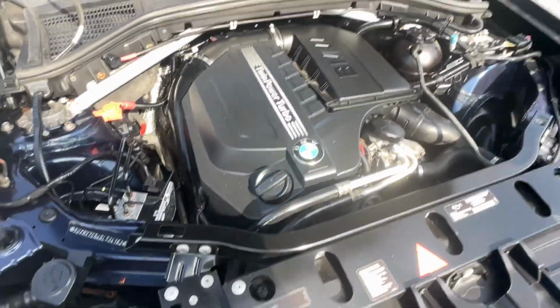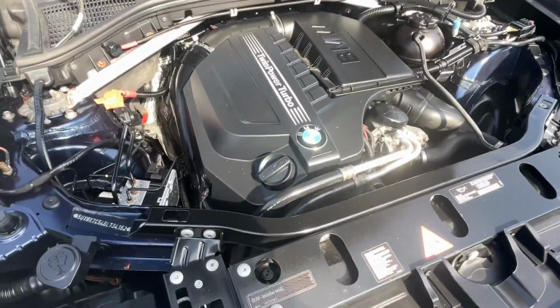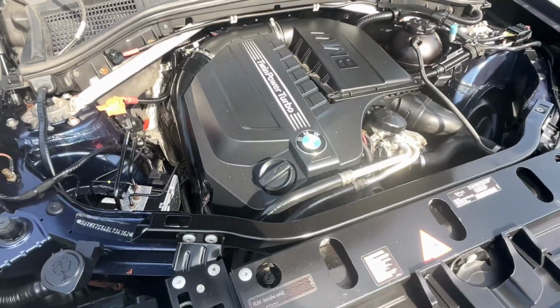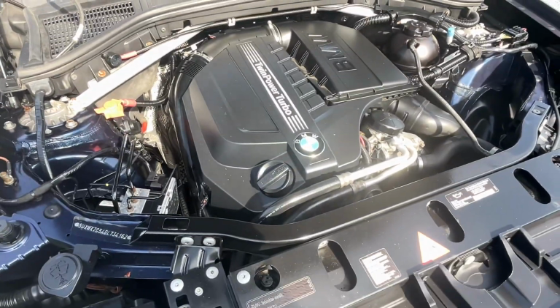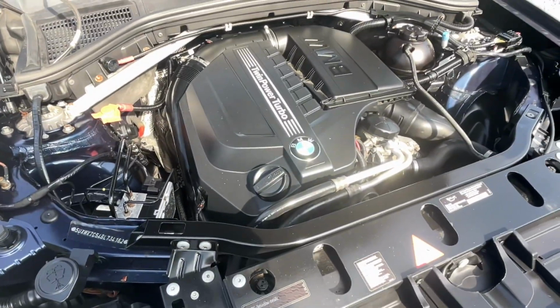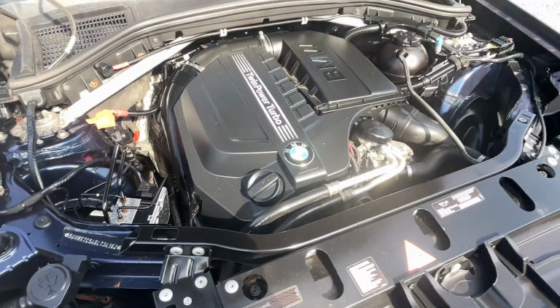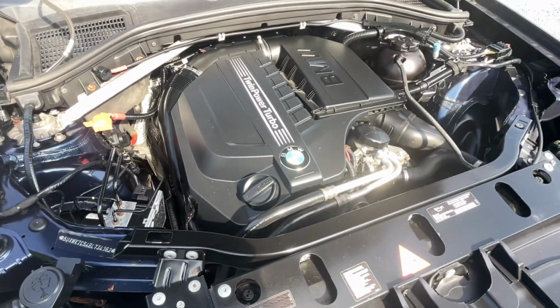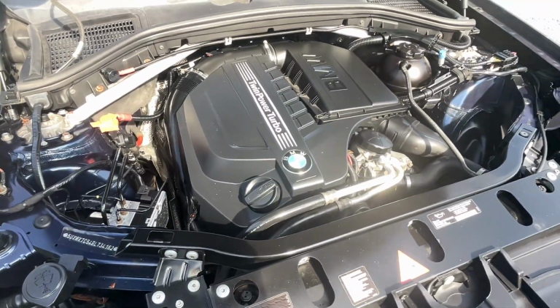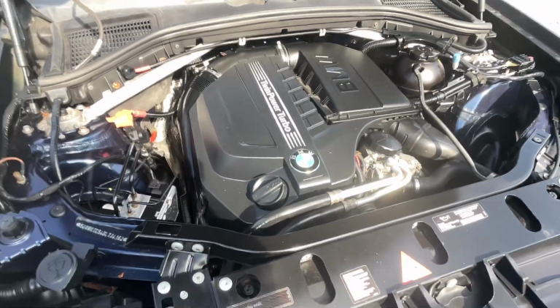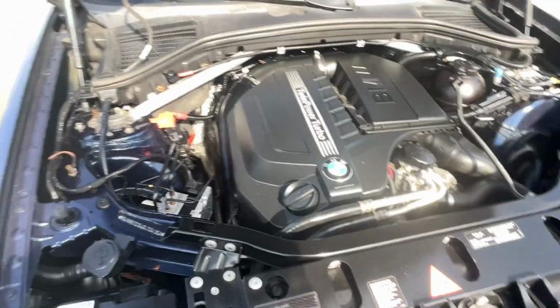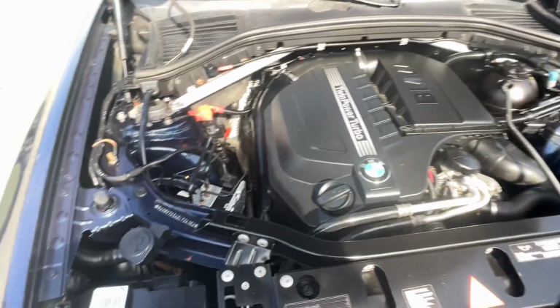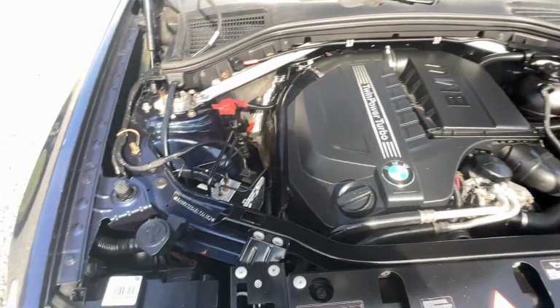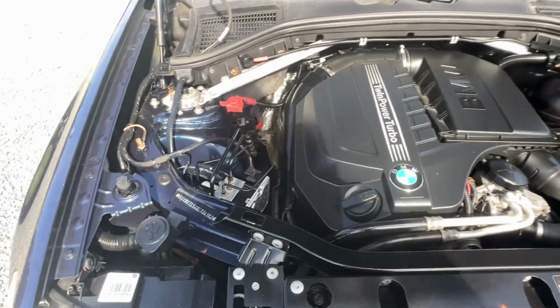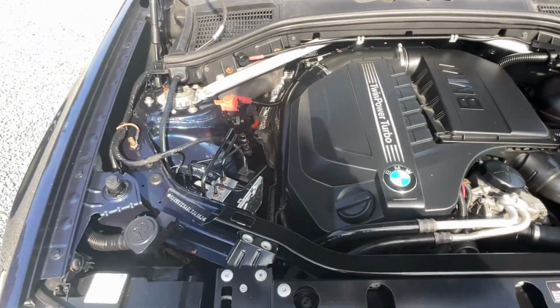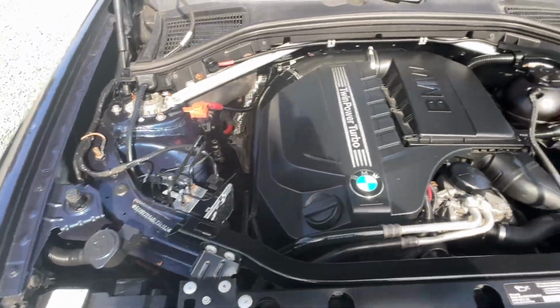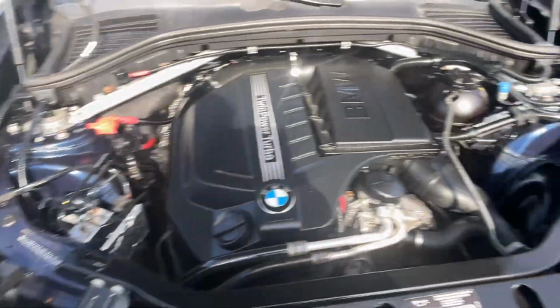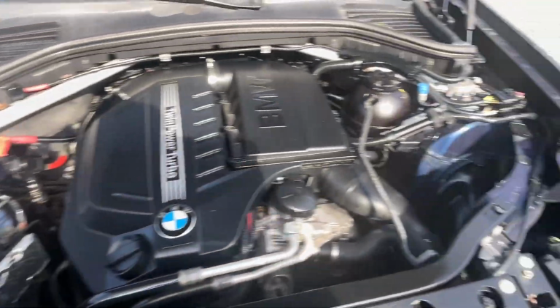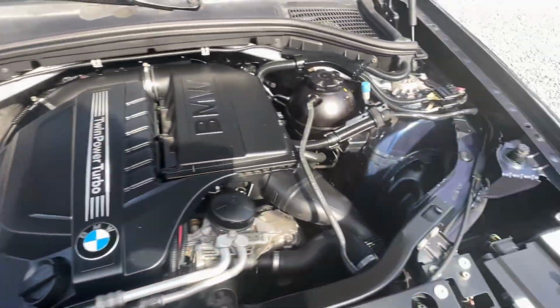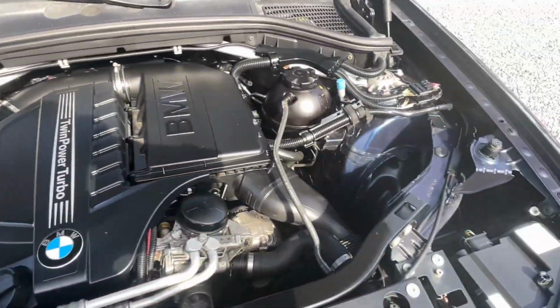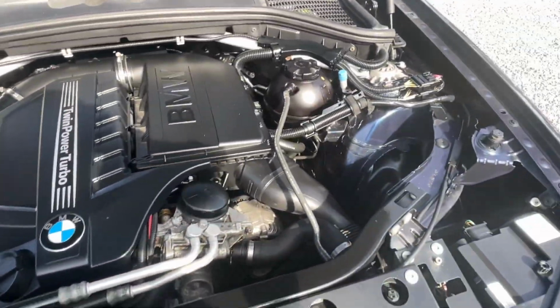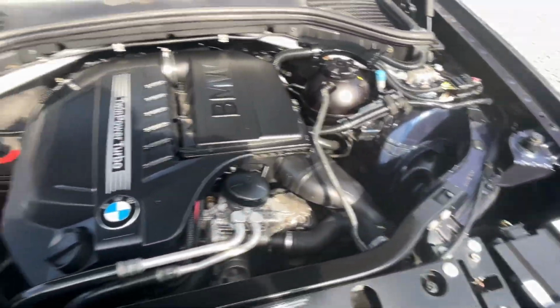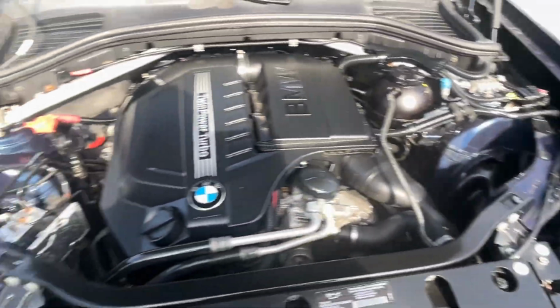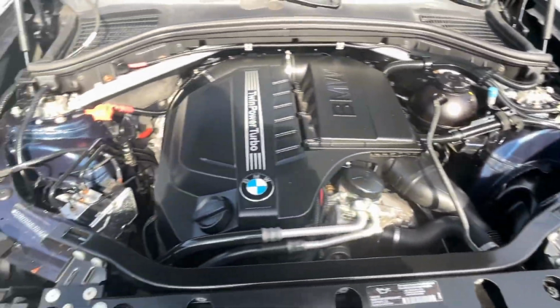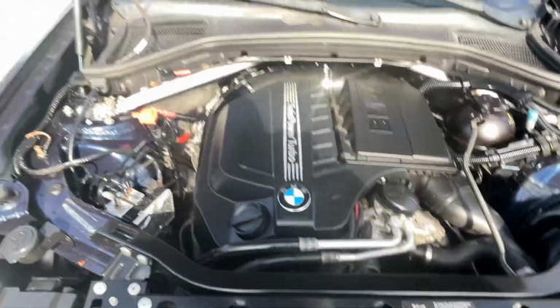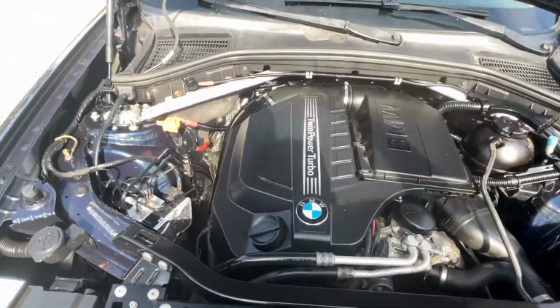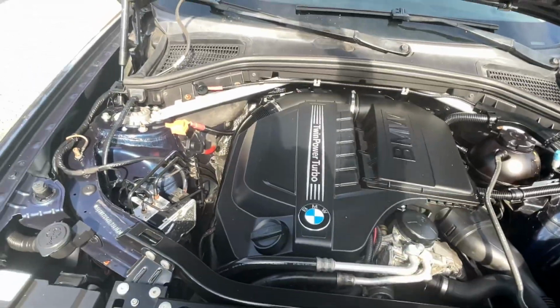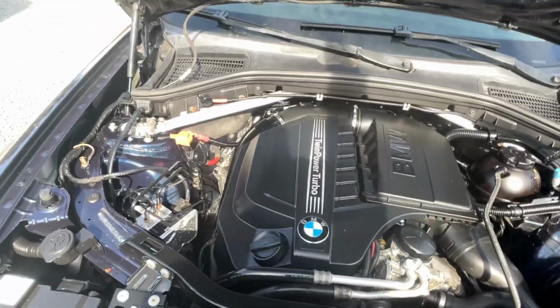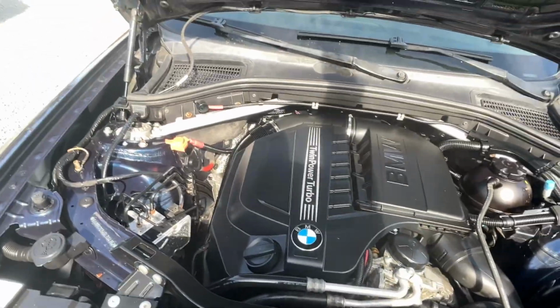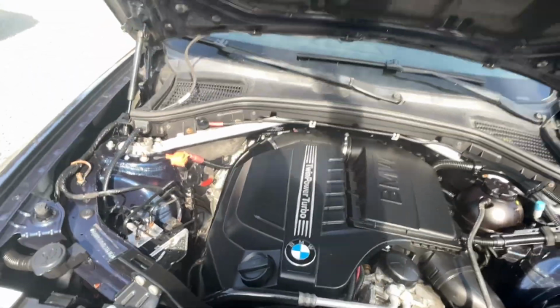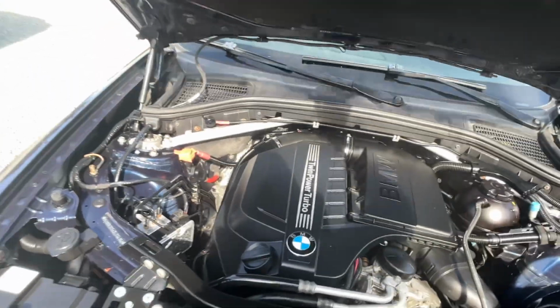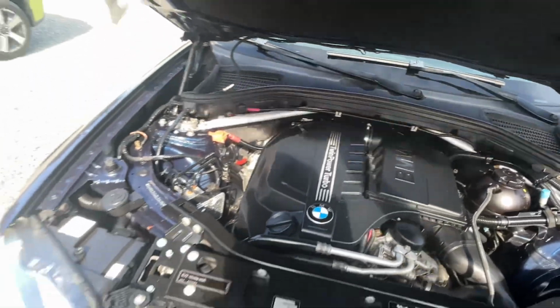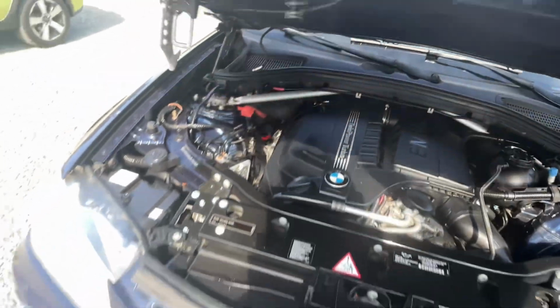And there's your motor. Real clean. Engine bay. Sounds good. Running well.